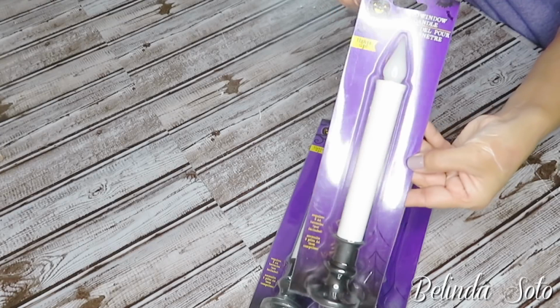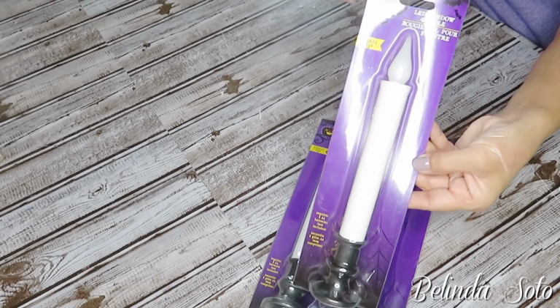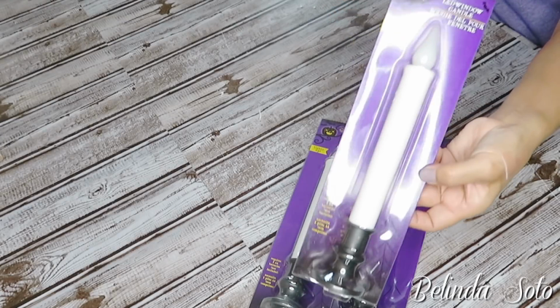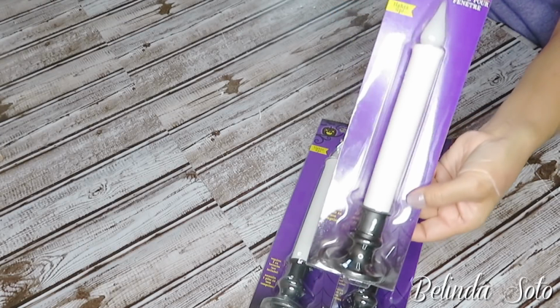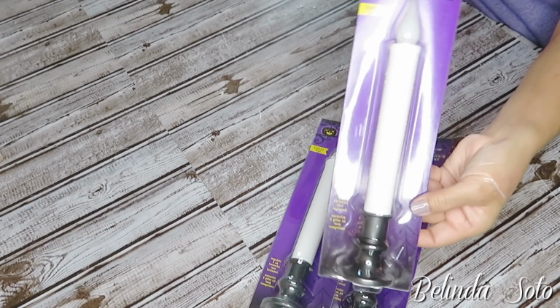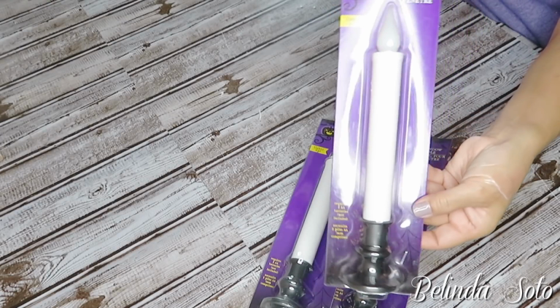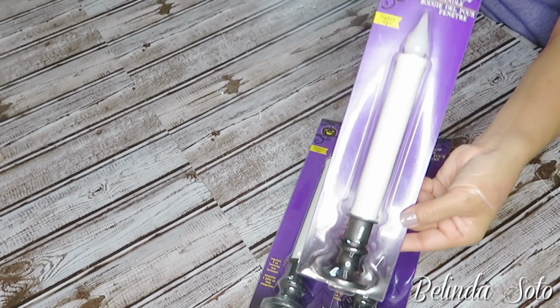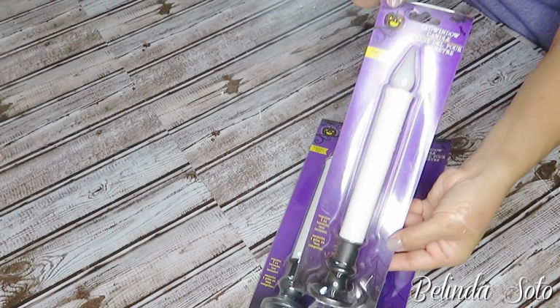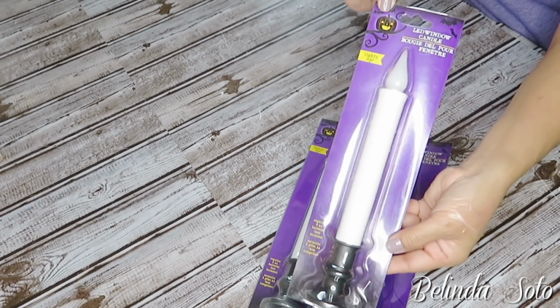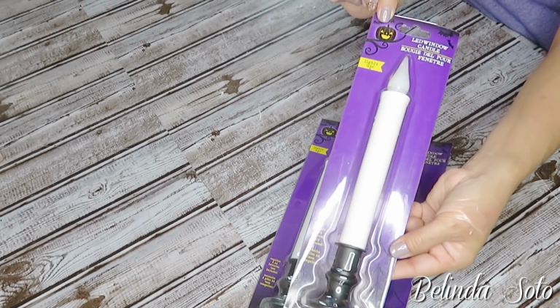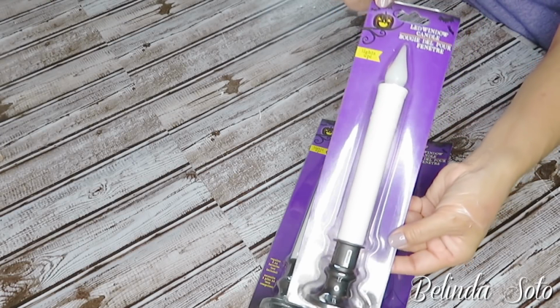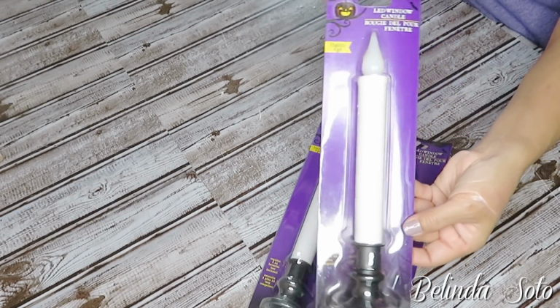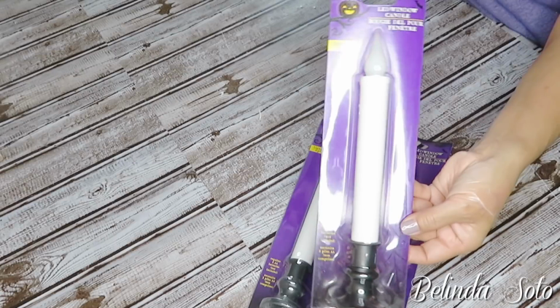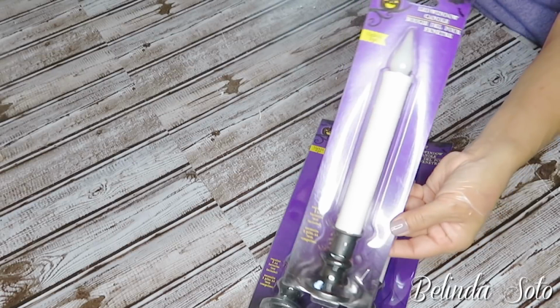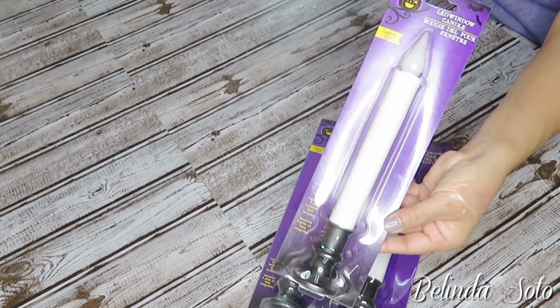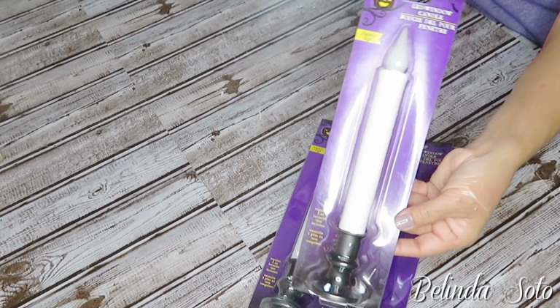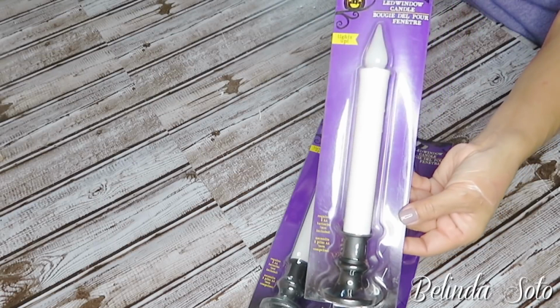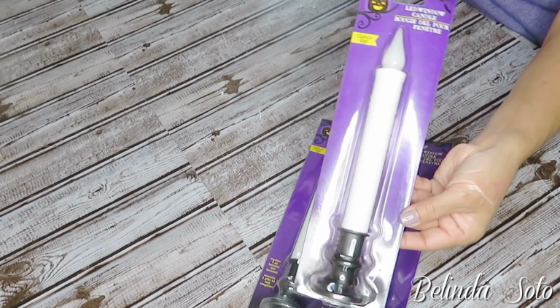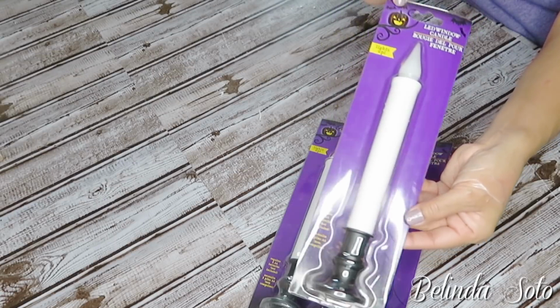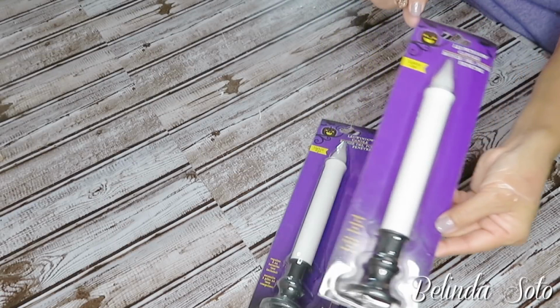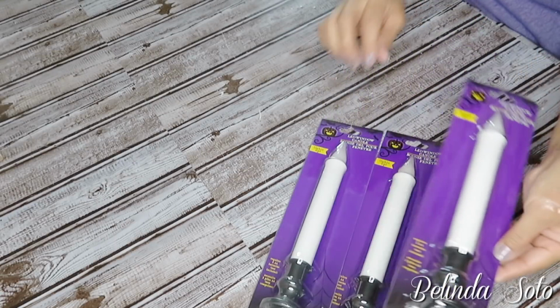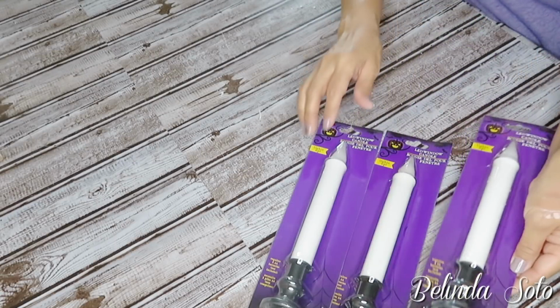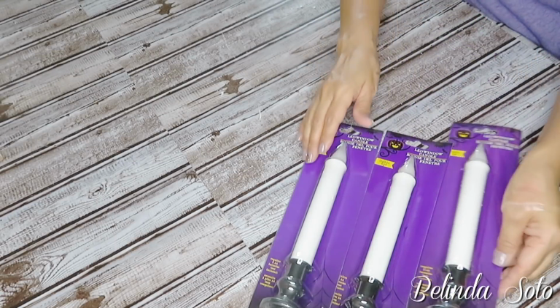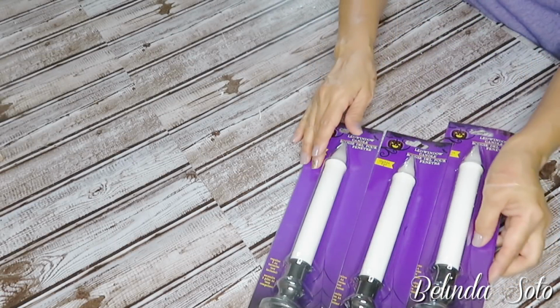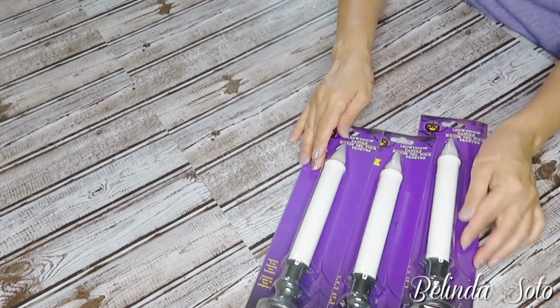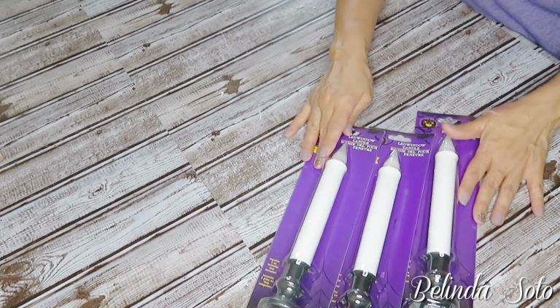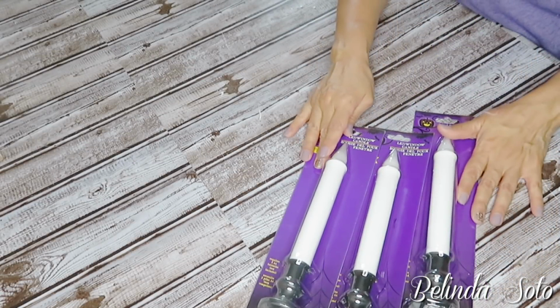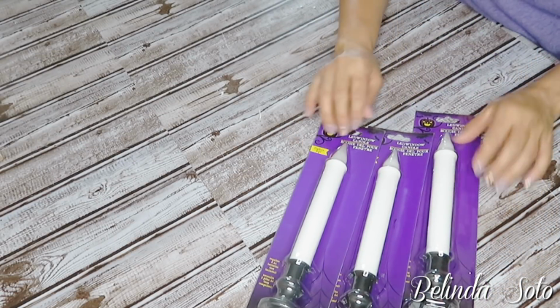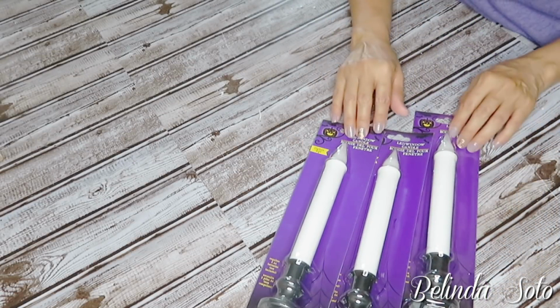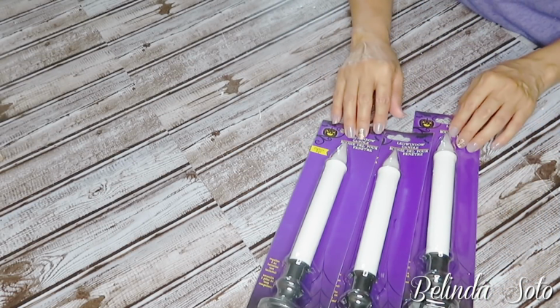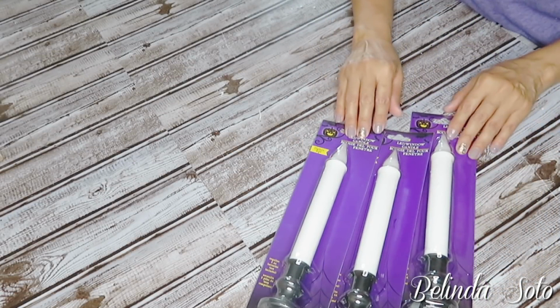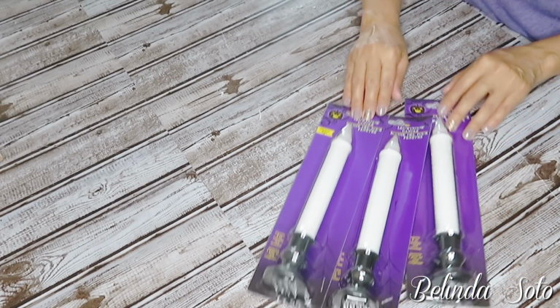The next items are these LED window candles, and I purchased three of them. I'm going to be using them in an upcoming DIY.